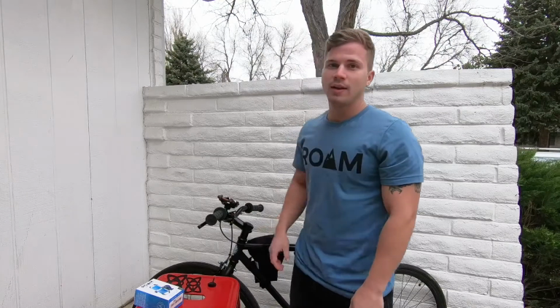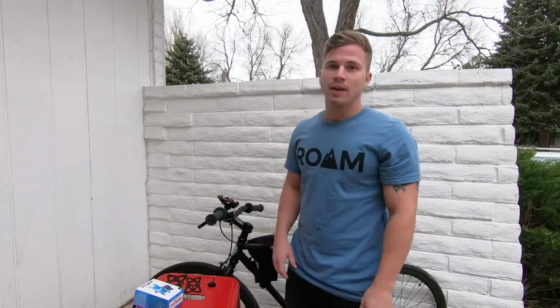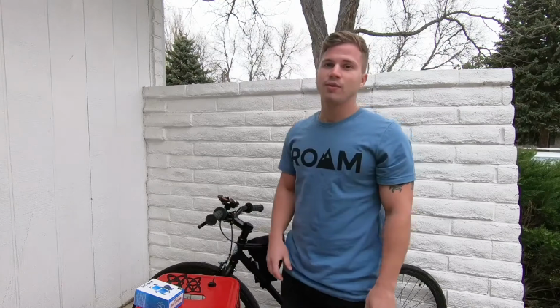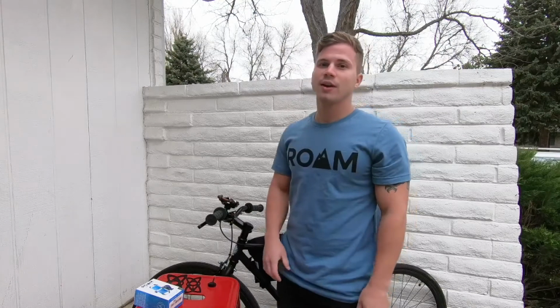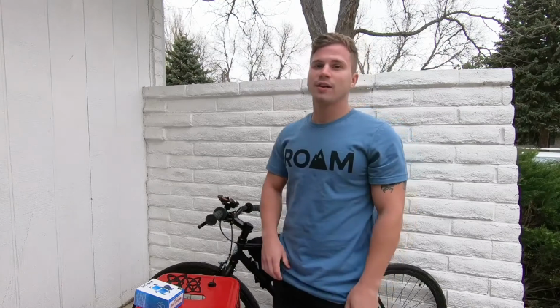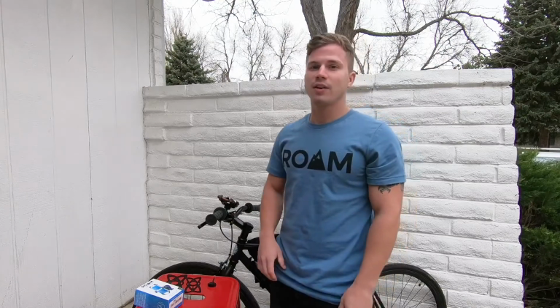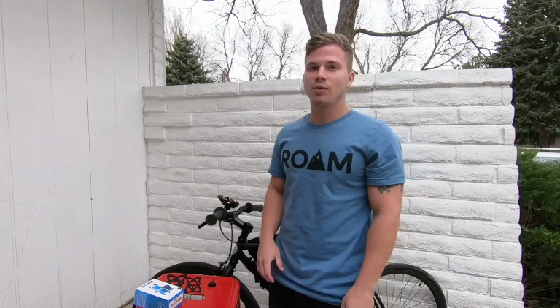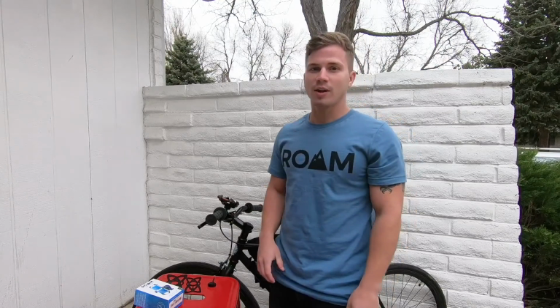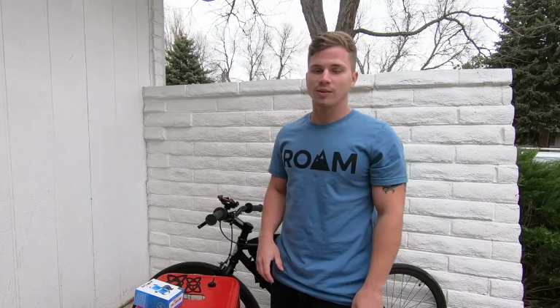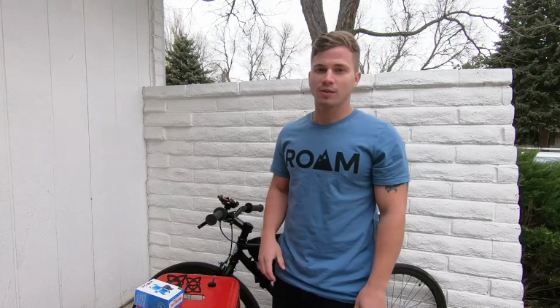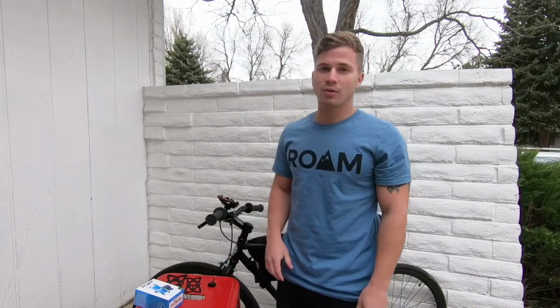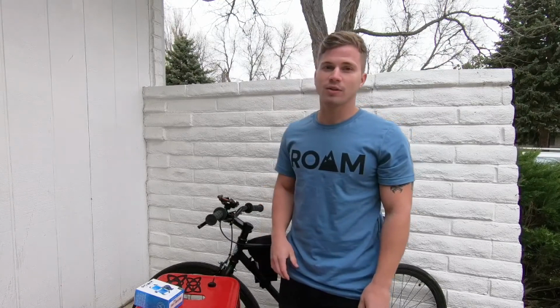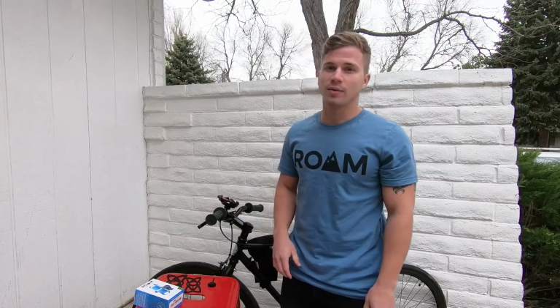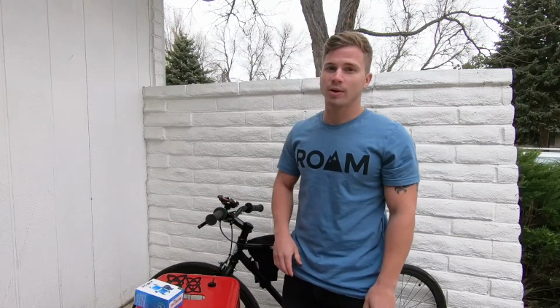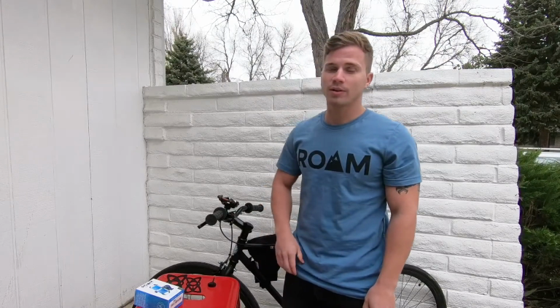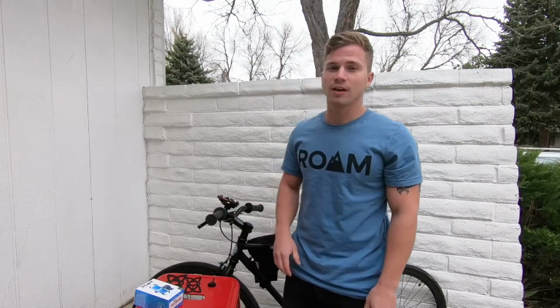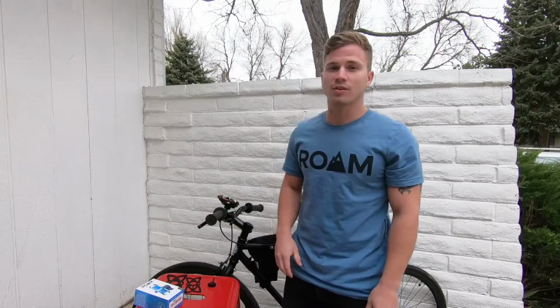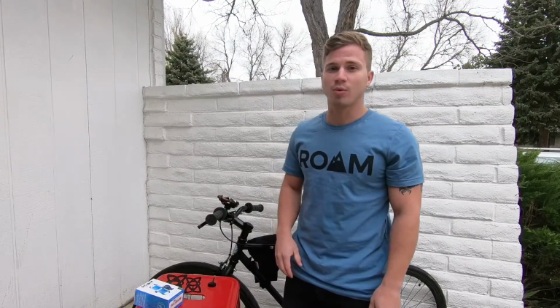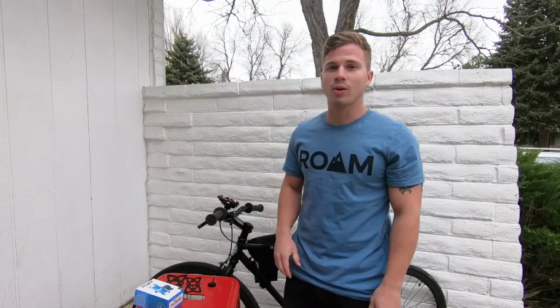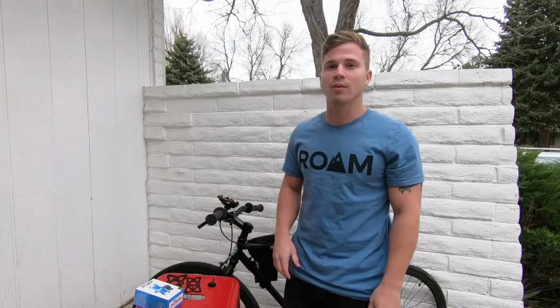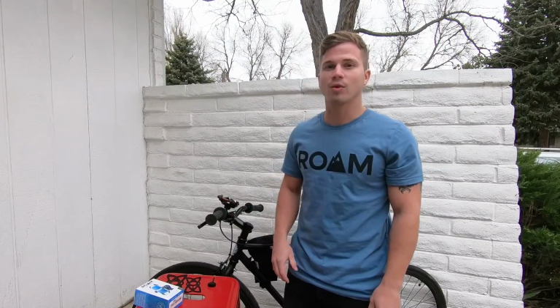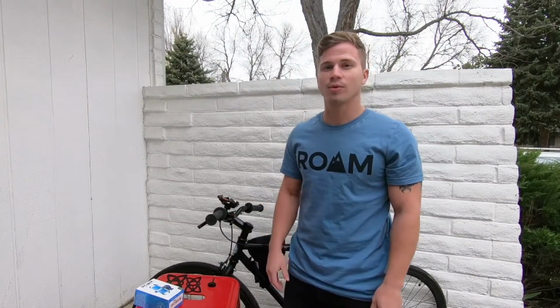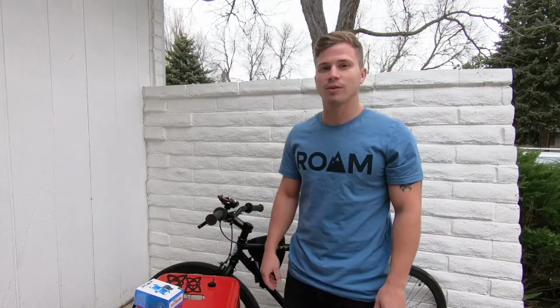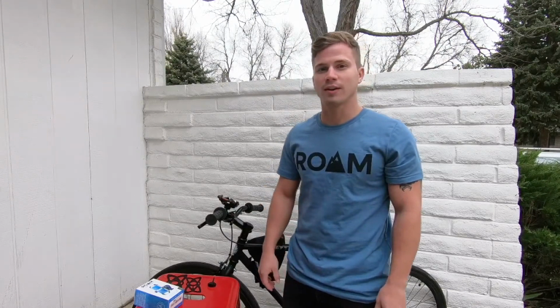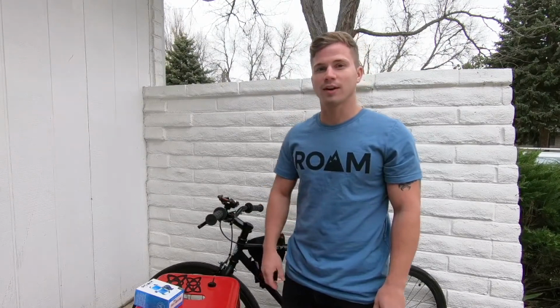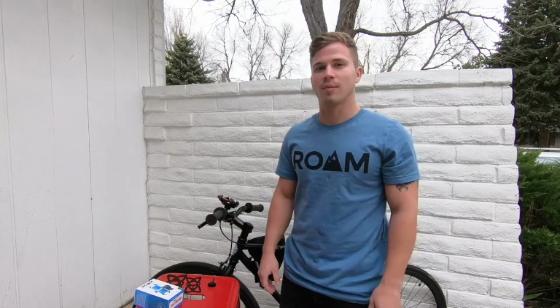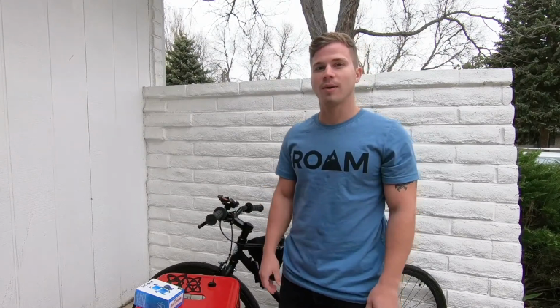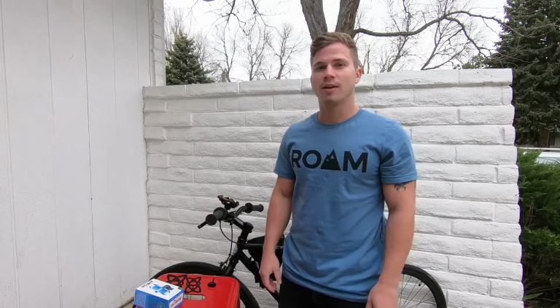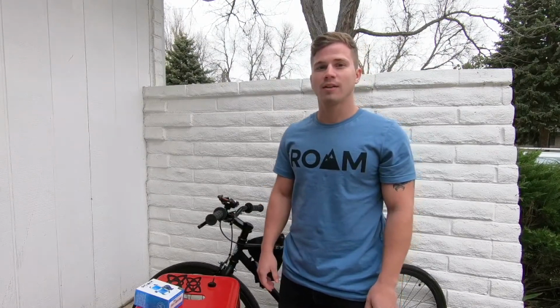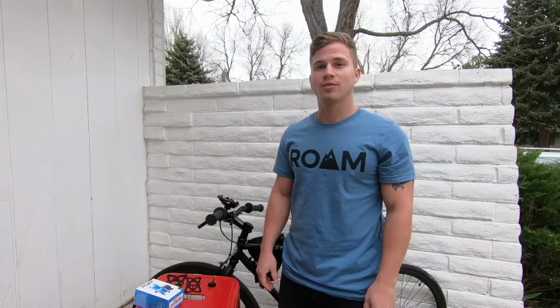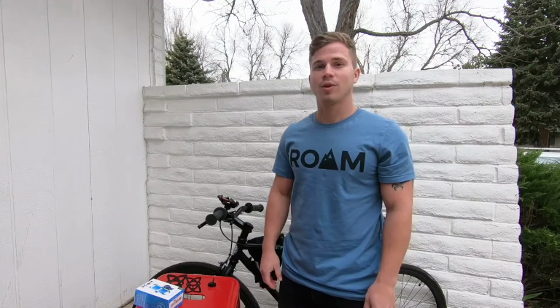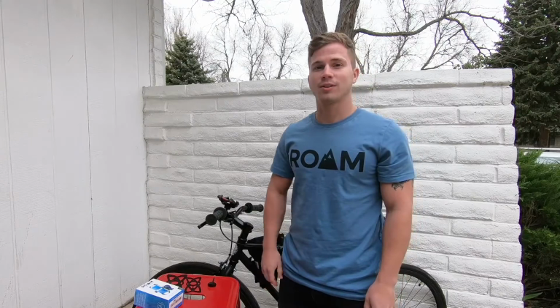If you guys have any questions at all, just email us at support@RoamUSA.com. Thanks for watching.